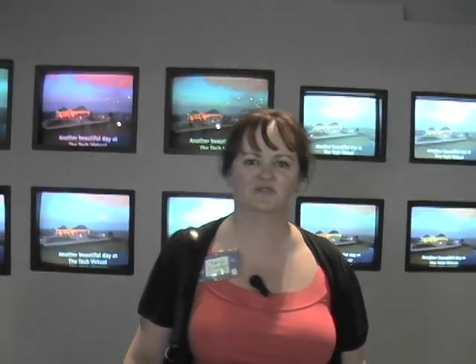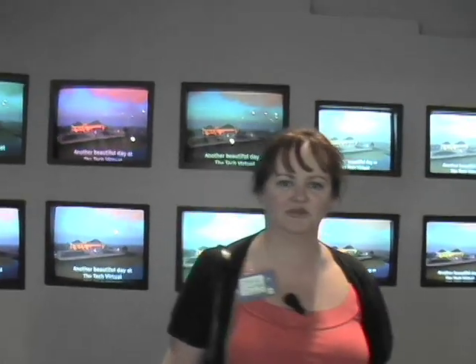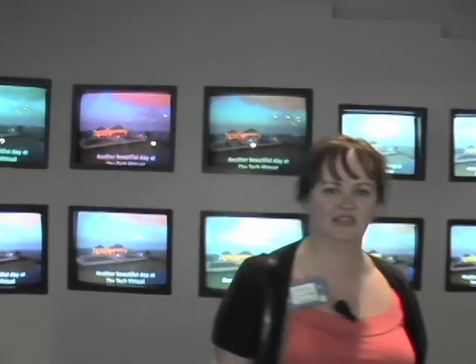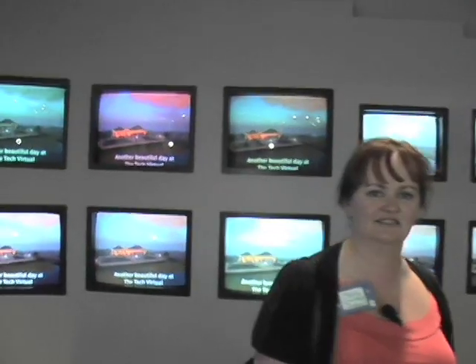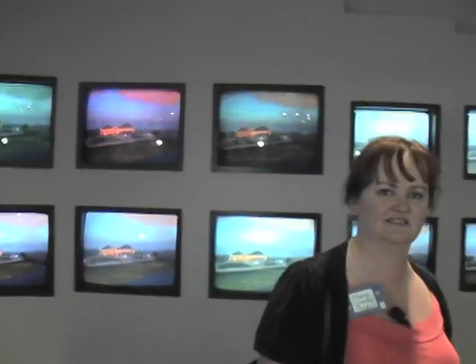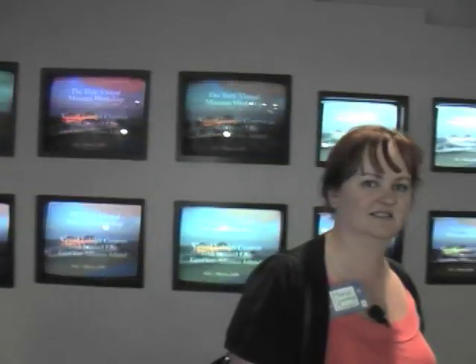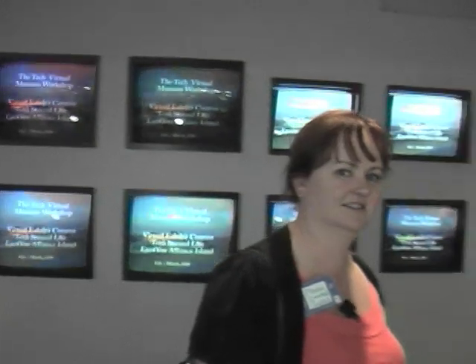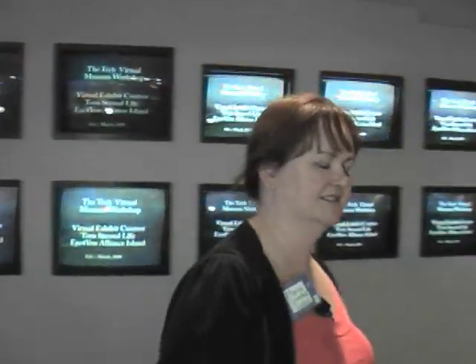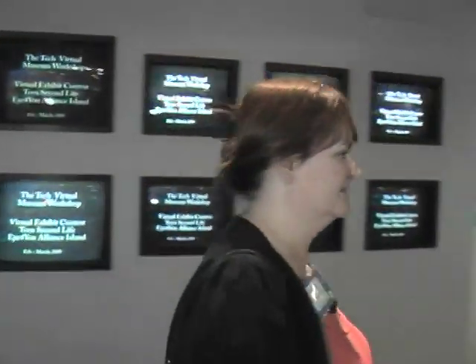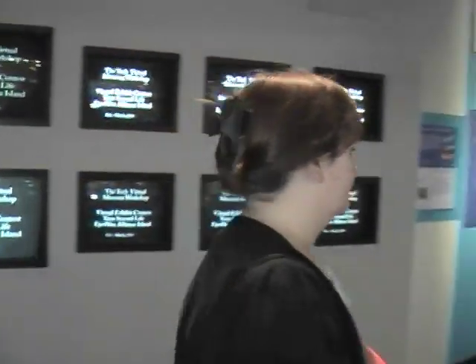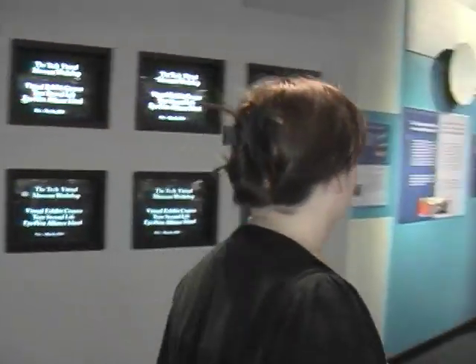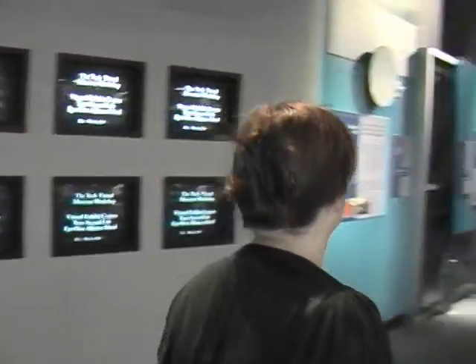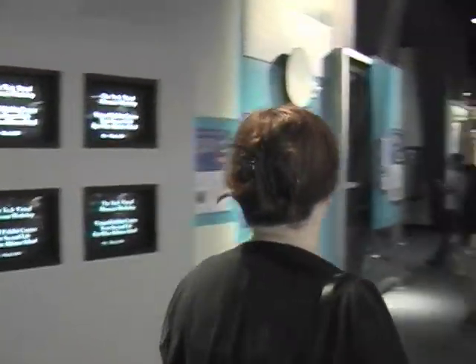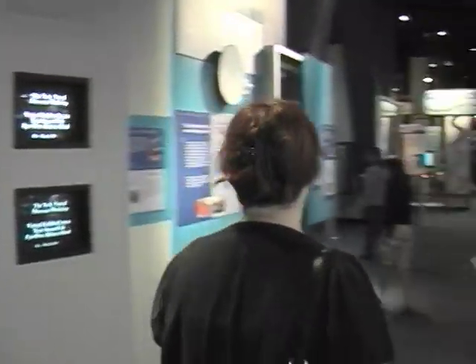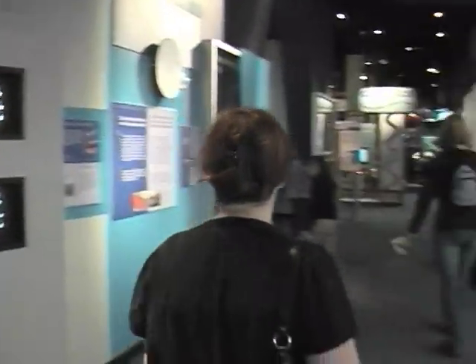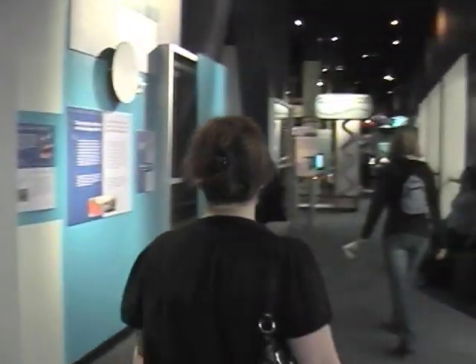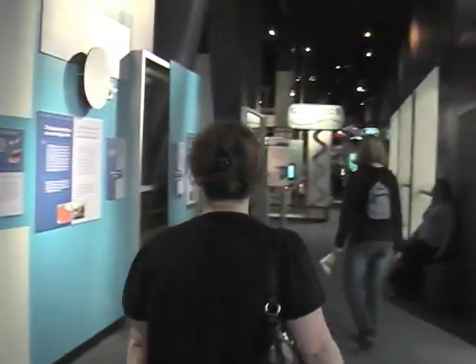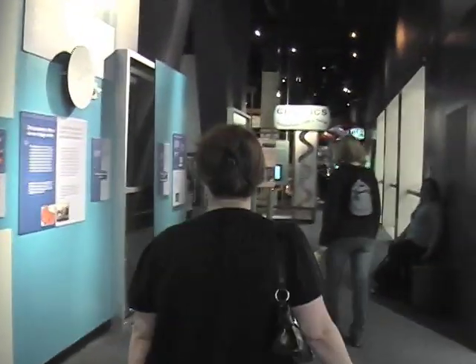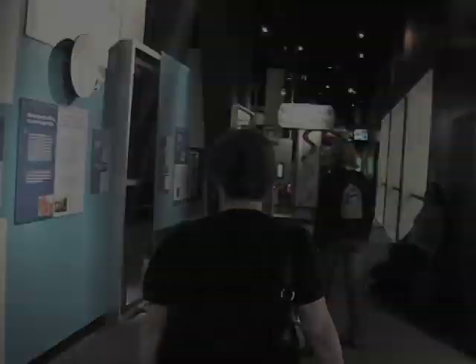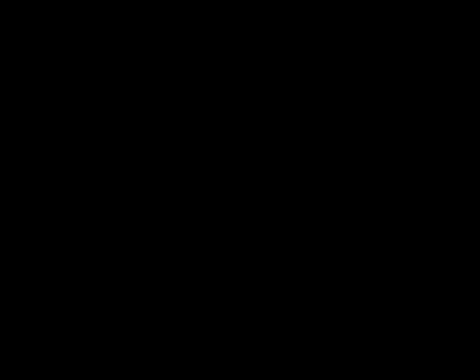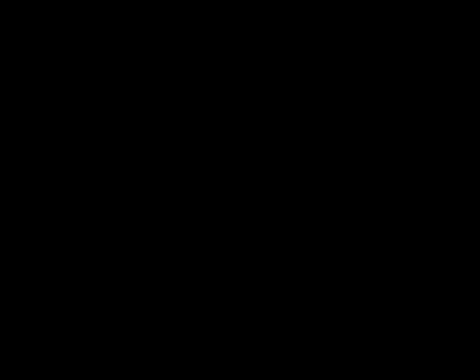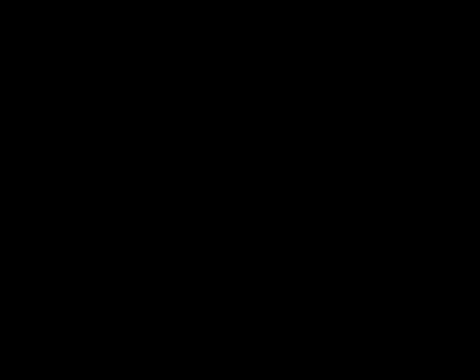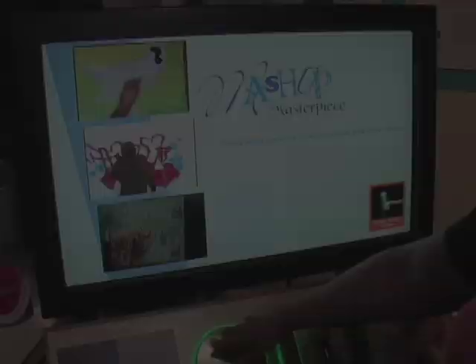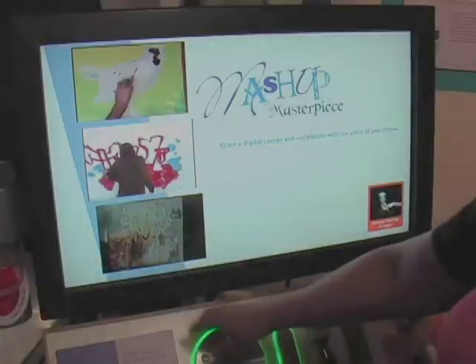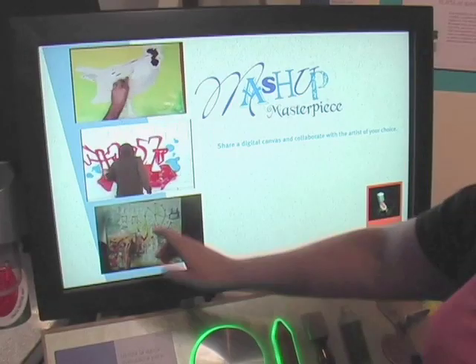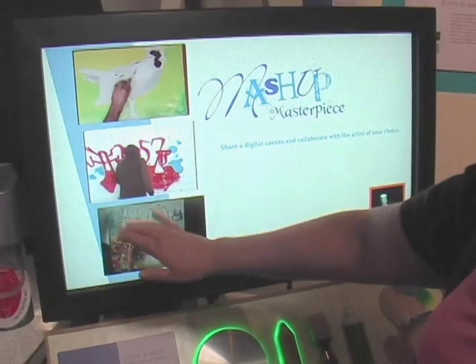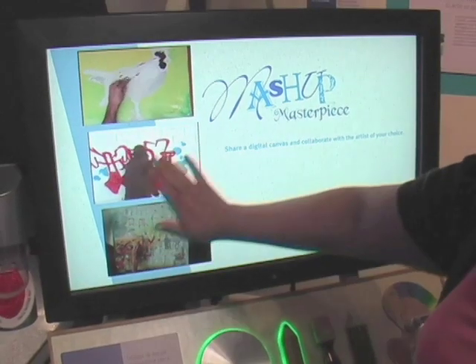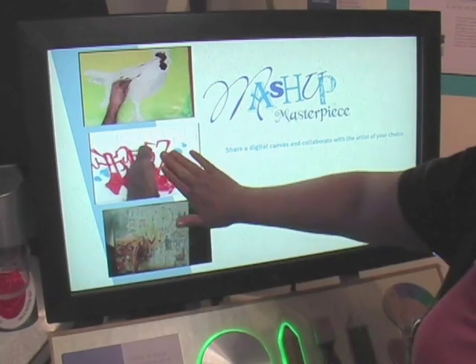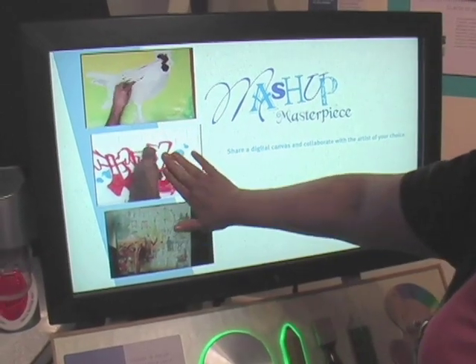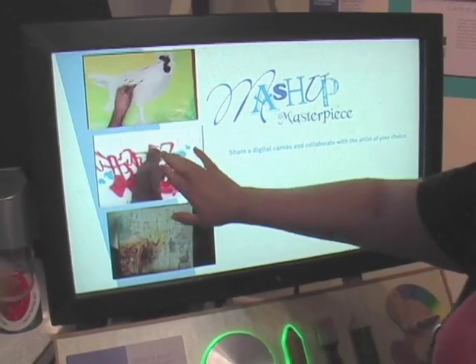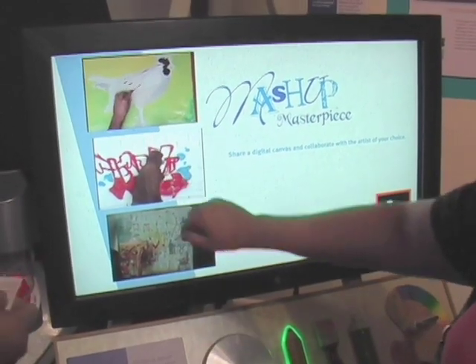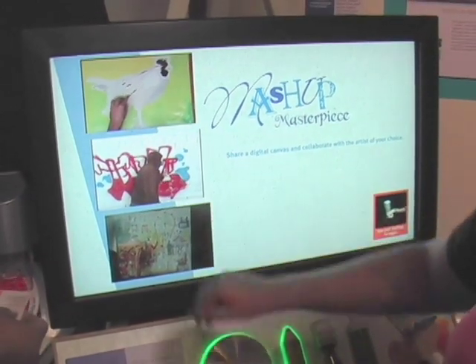Follow me. This is my exhibit, Mashup Masterpieces.